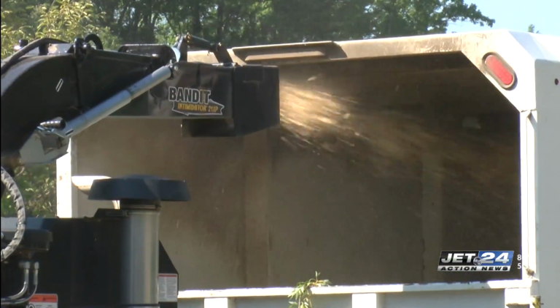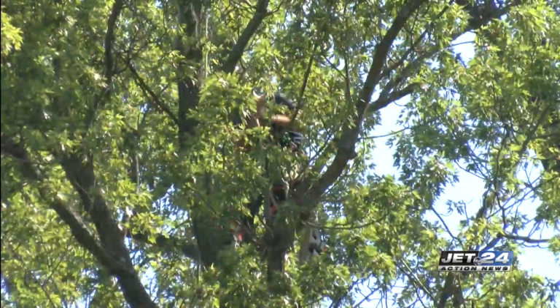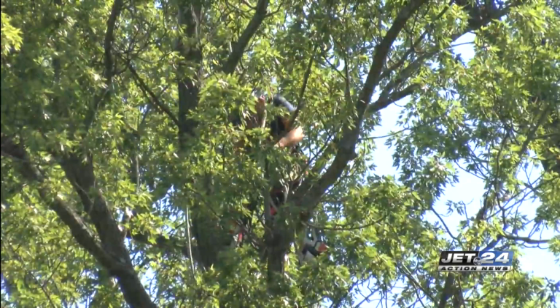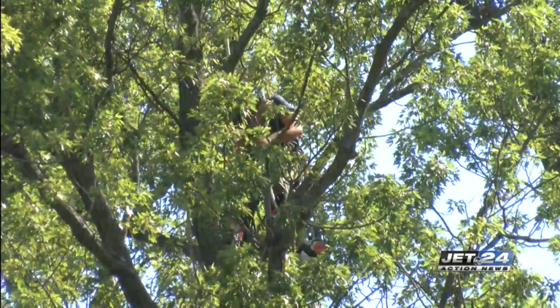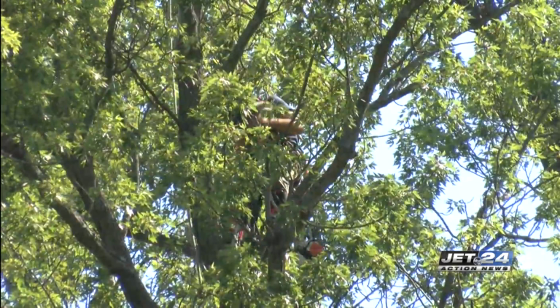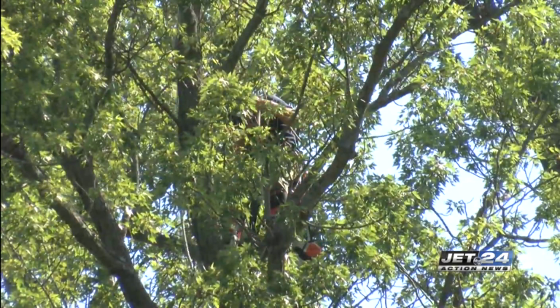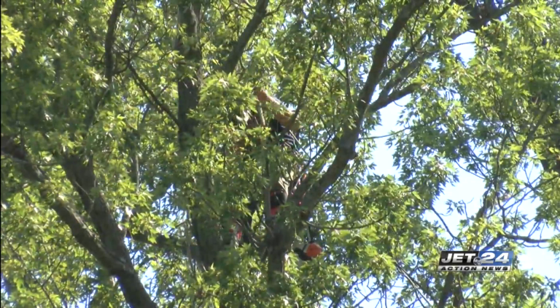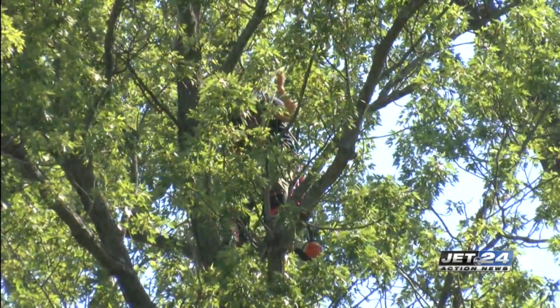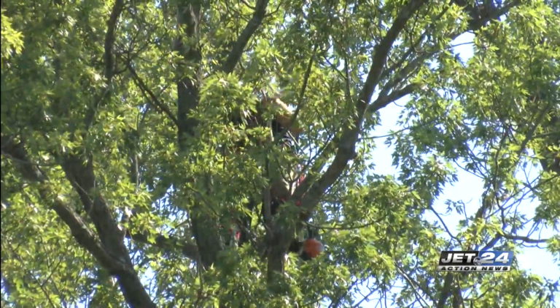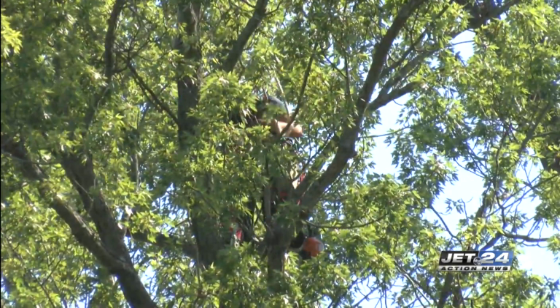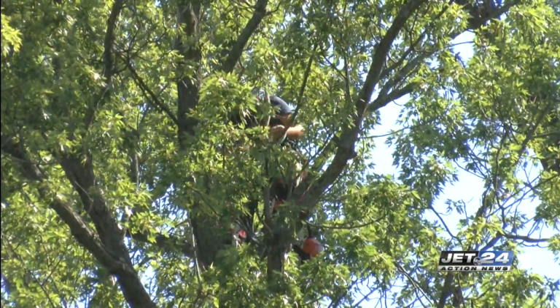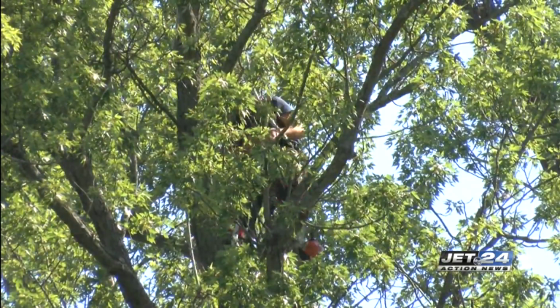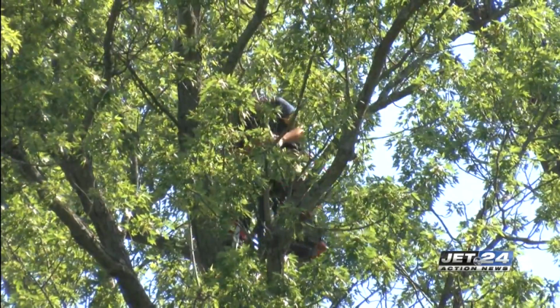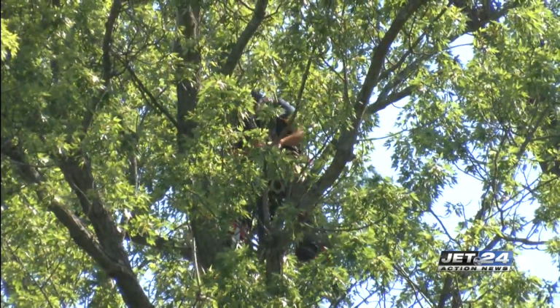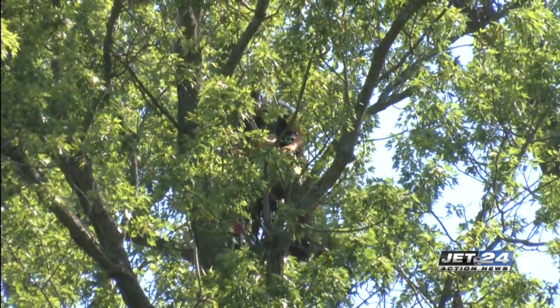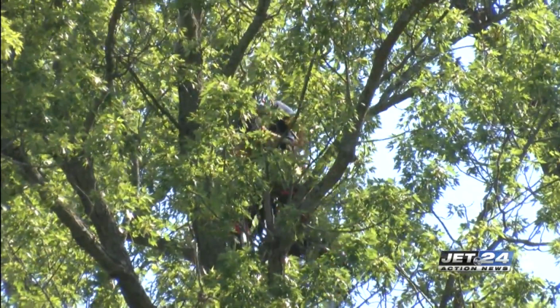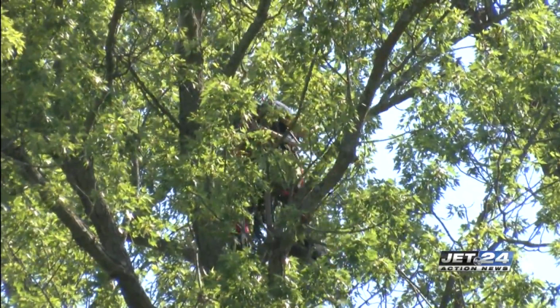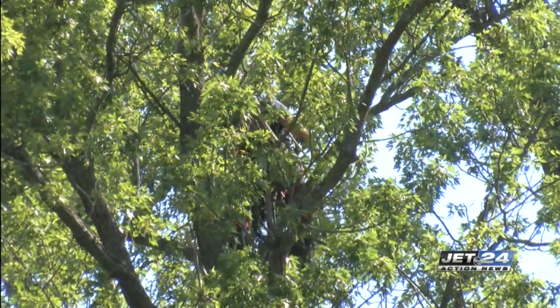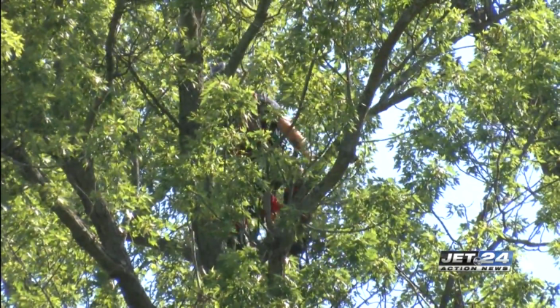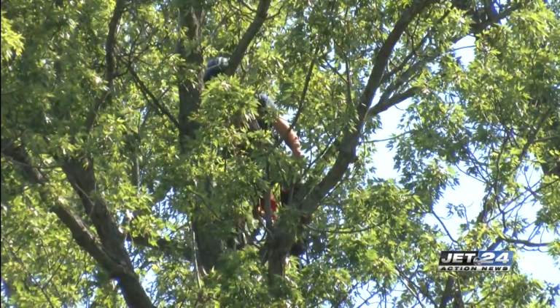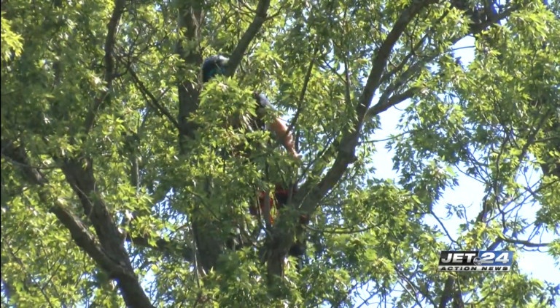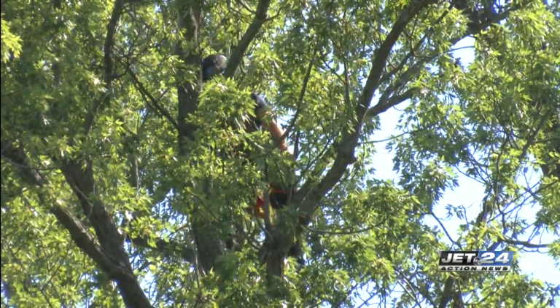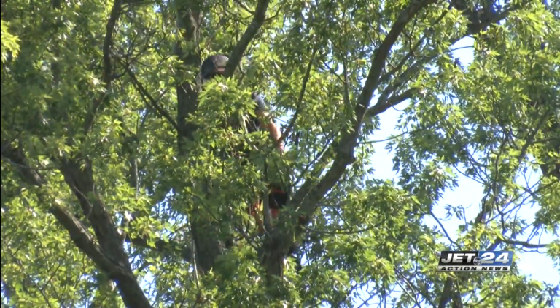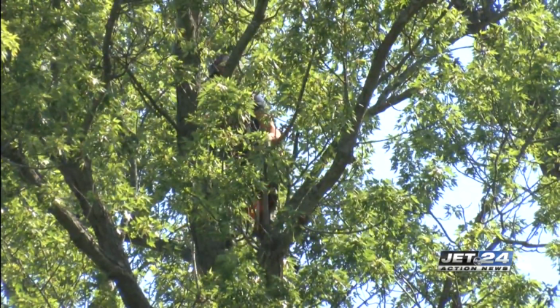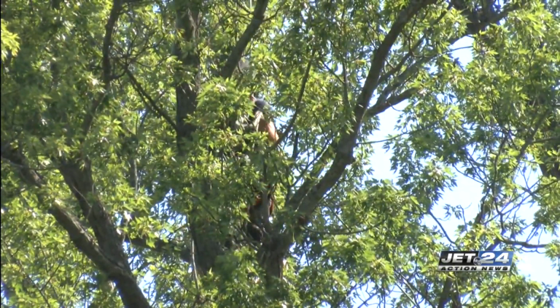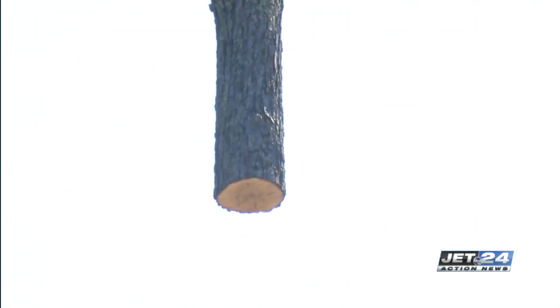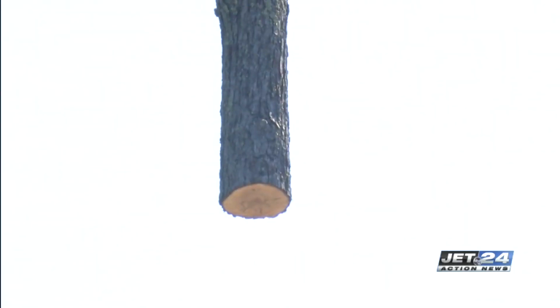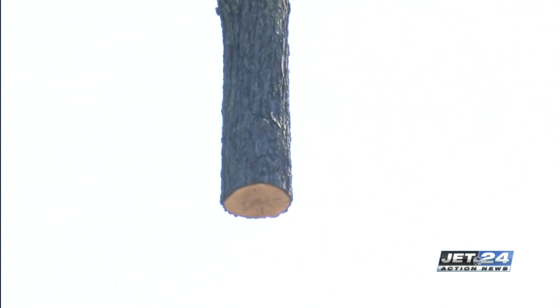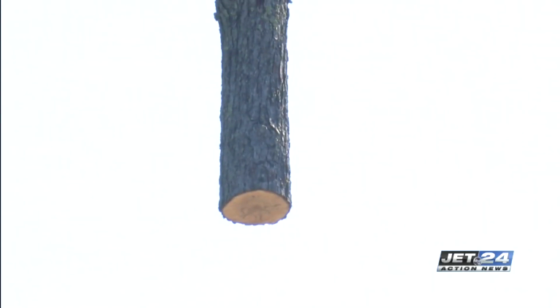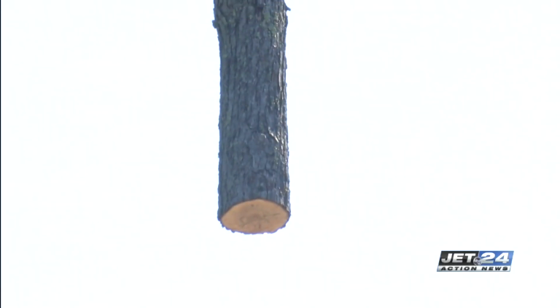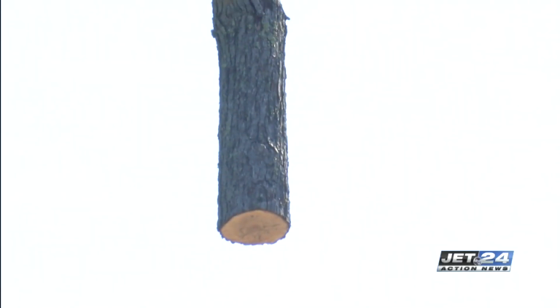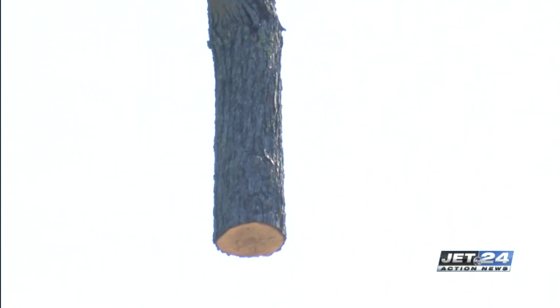They also say that once the tree is down, they'll evaluate what to do with that spot and what to do with the wood from the maple tree.